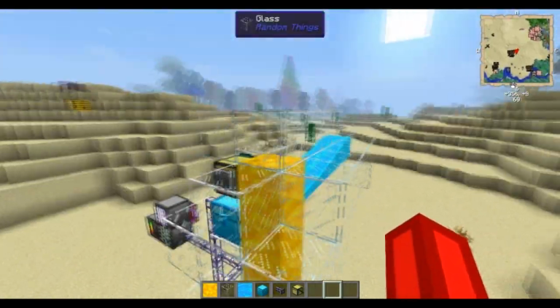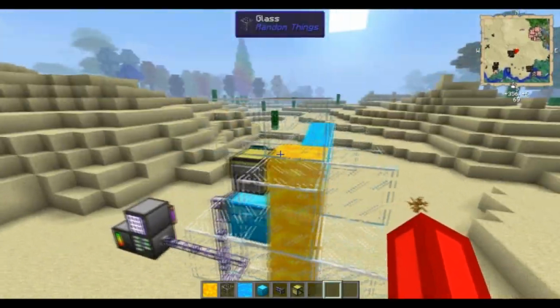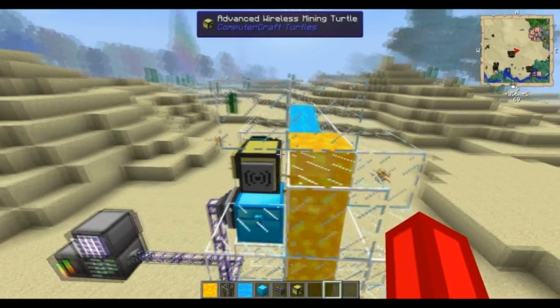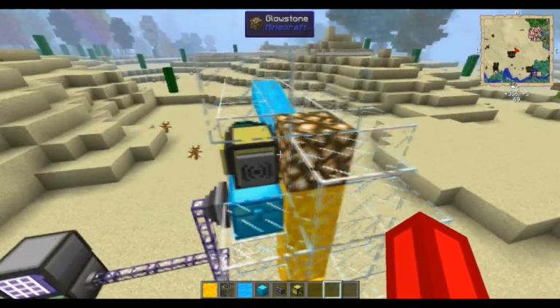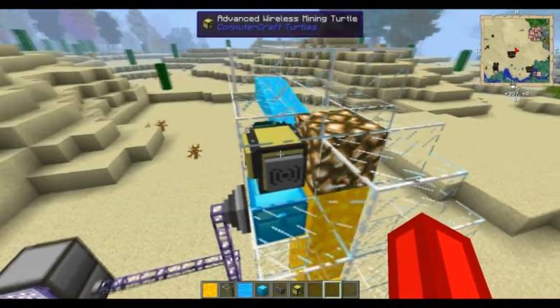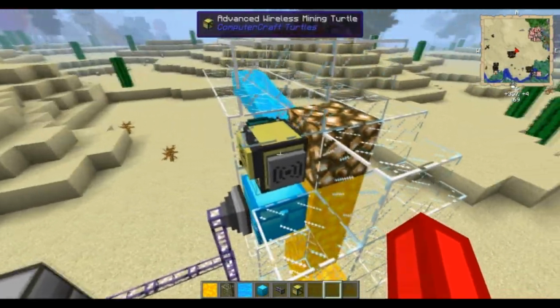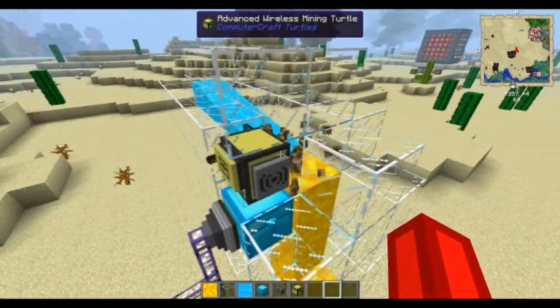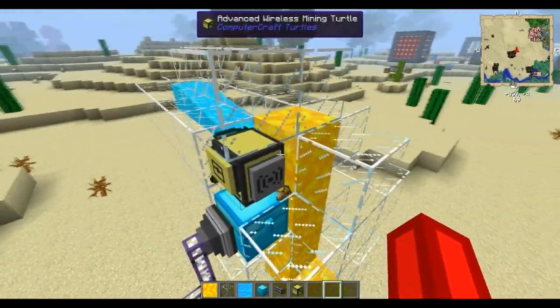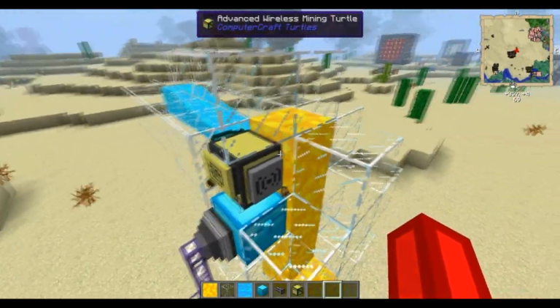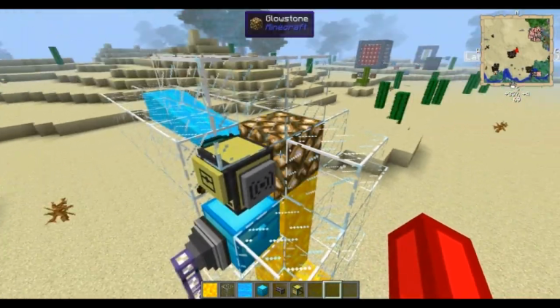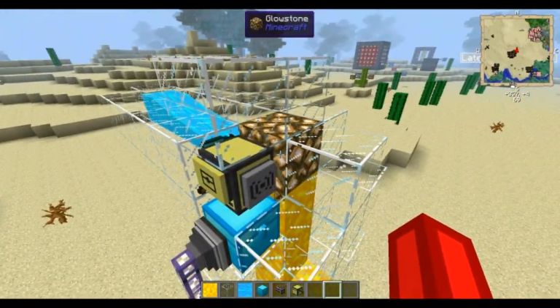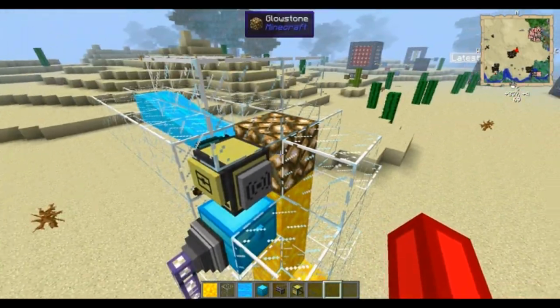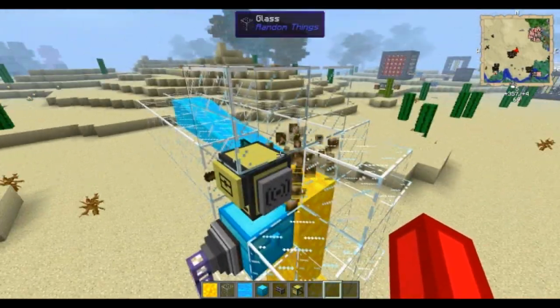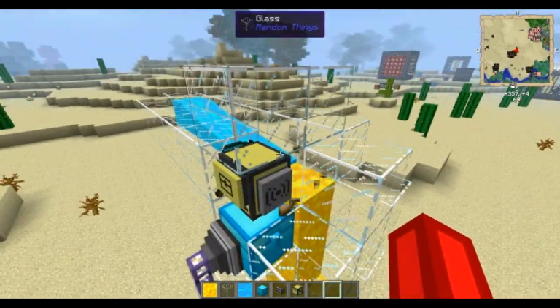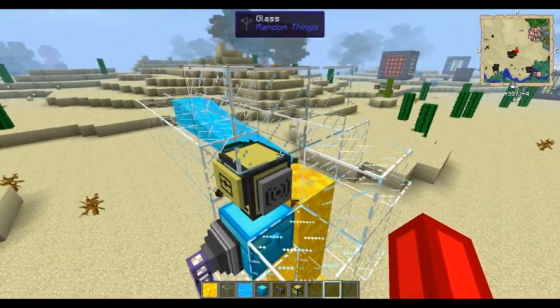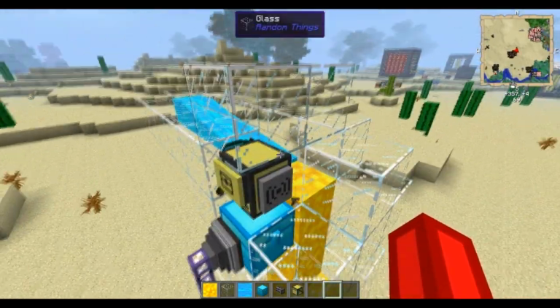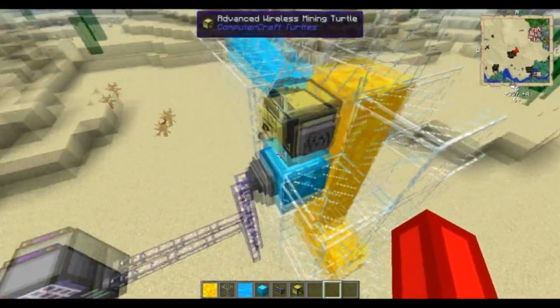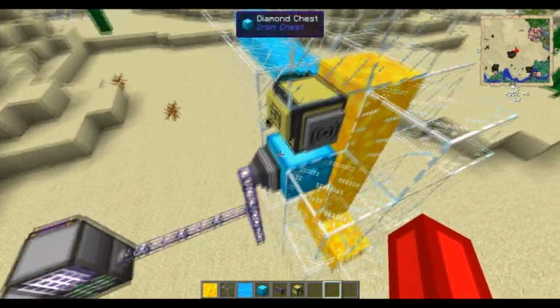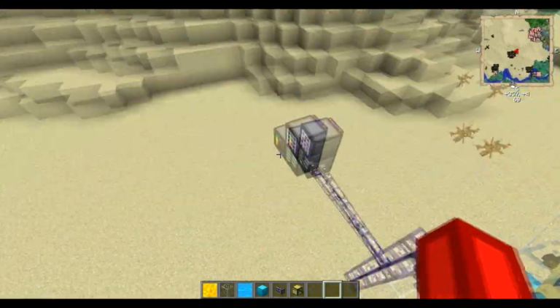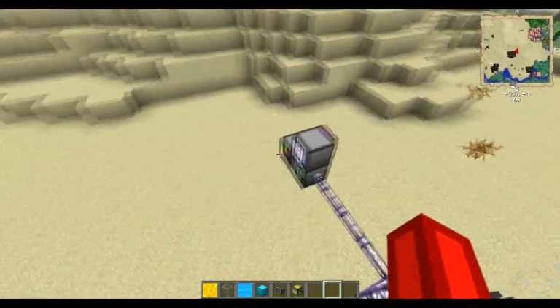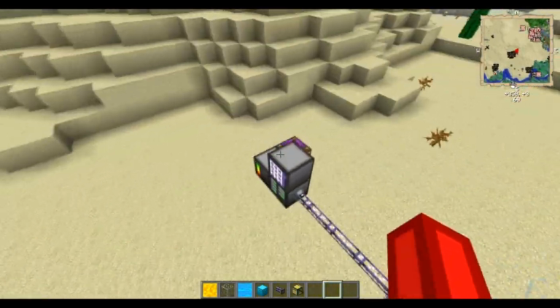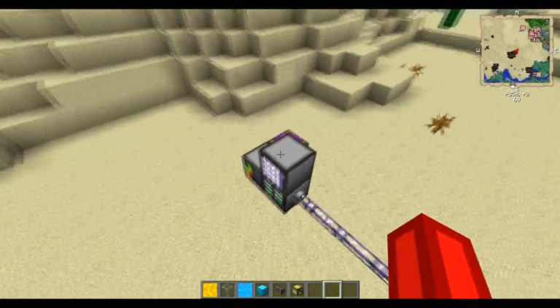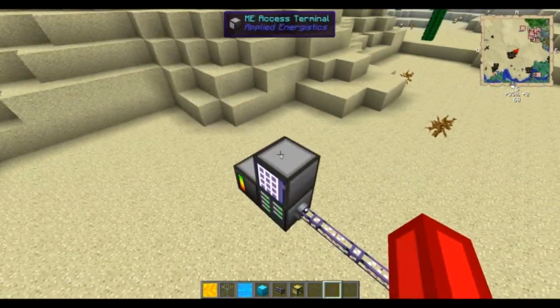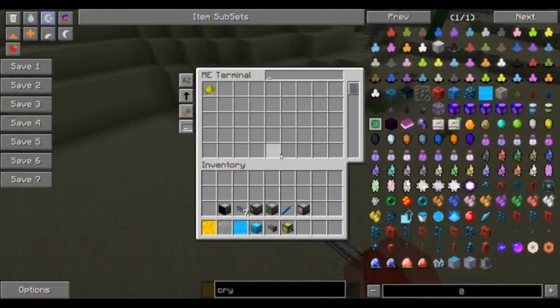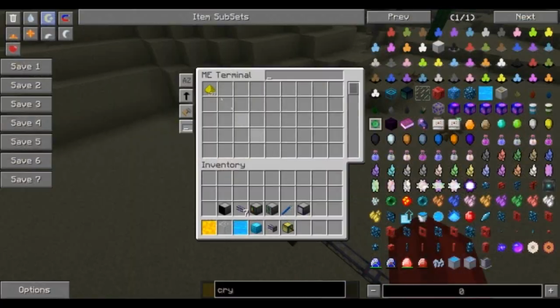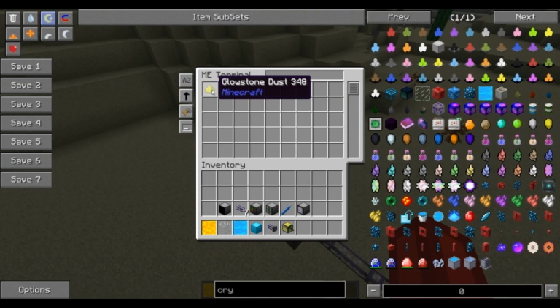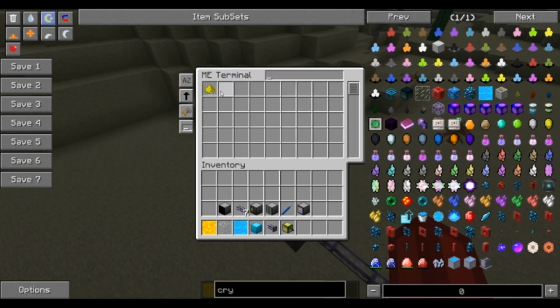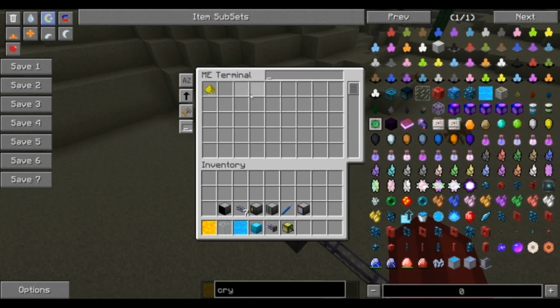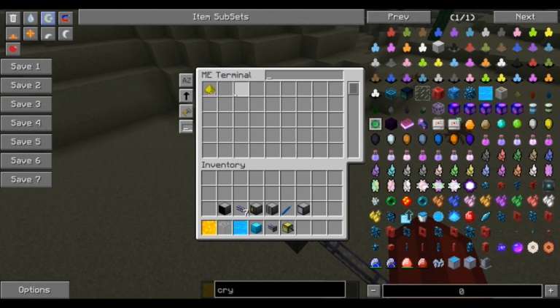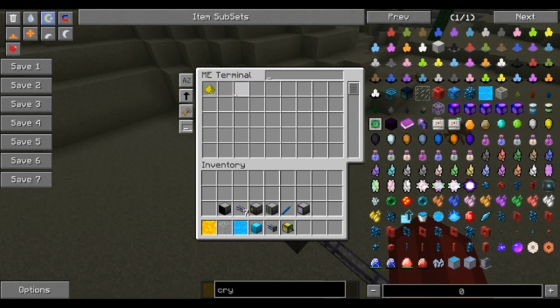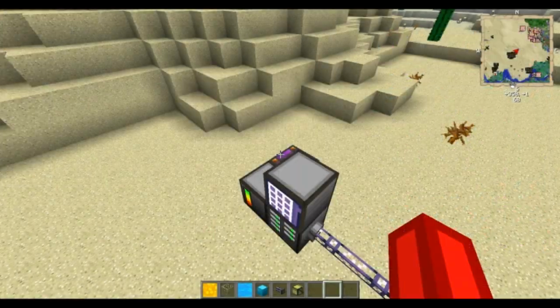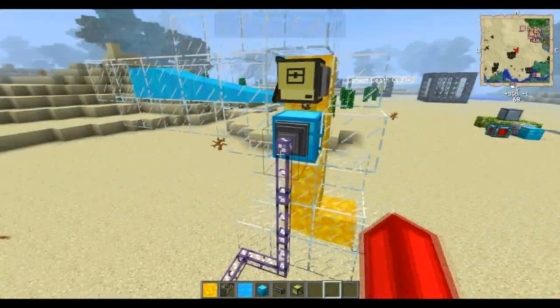So as you can see, basically my turtle is breaking this glowstone every time it creates, and he's dumping it into the system, and the system is filling up with glowstone dust.